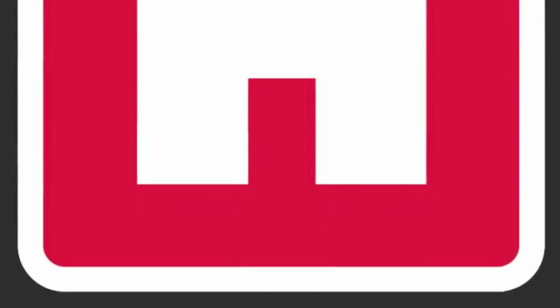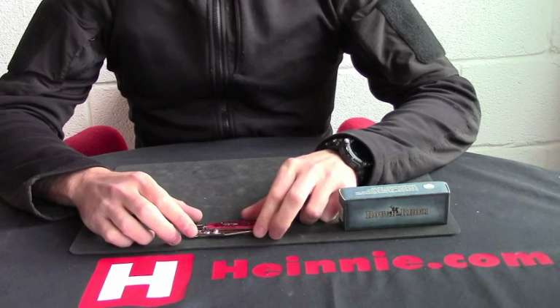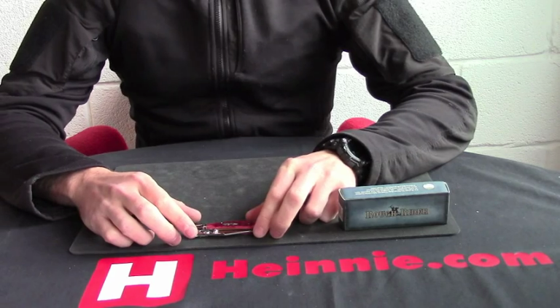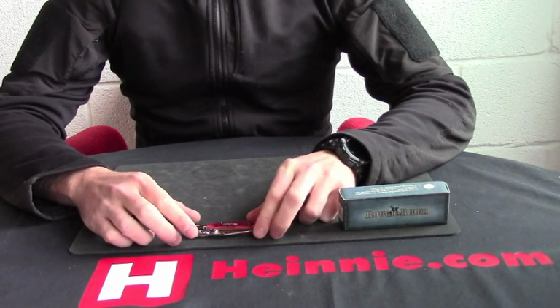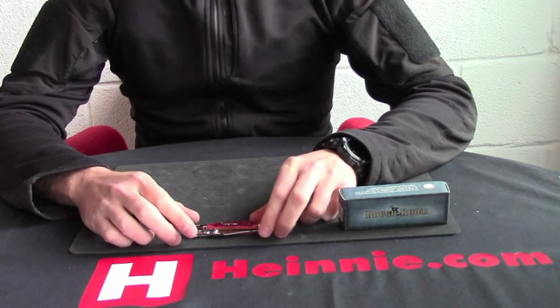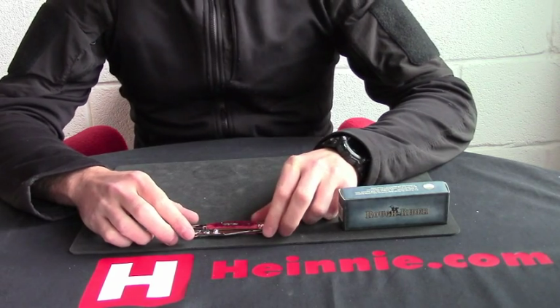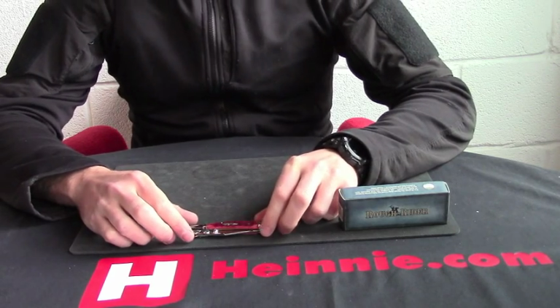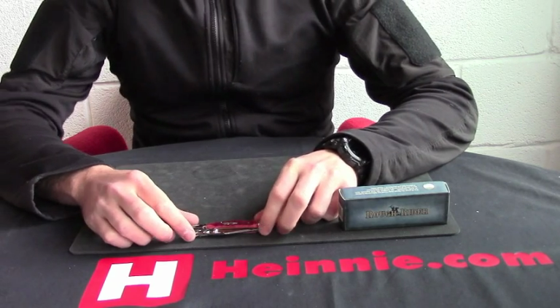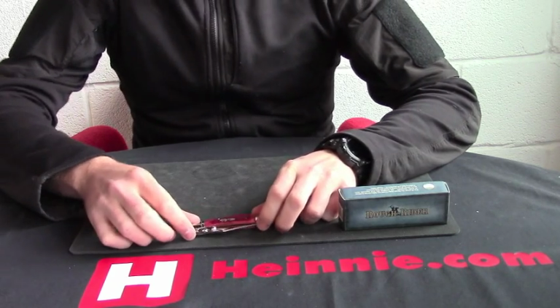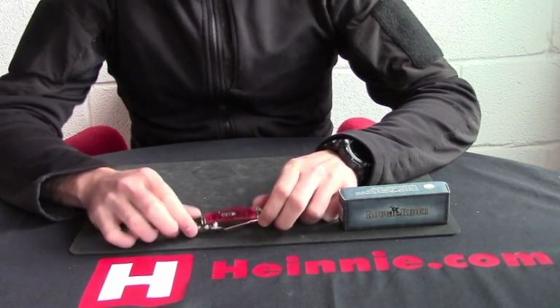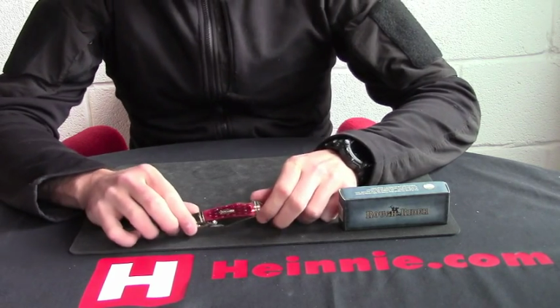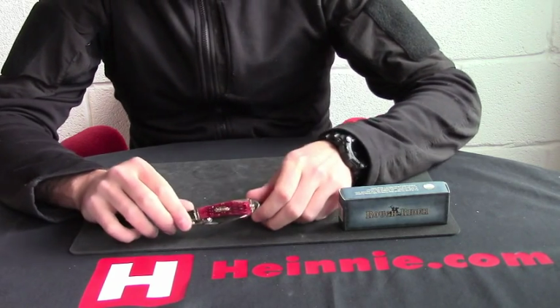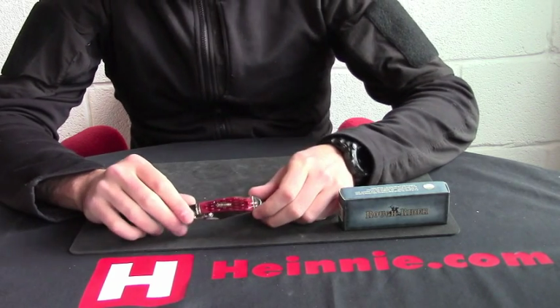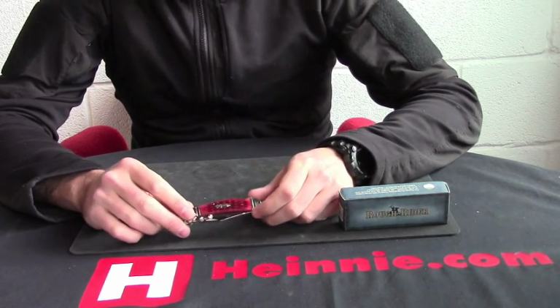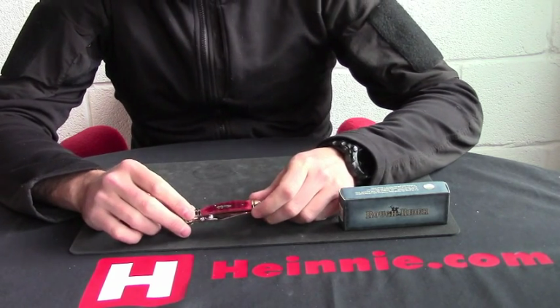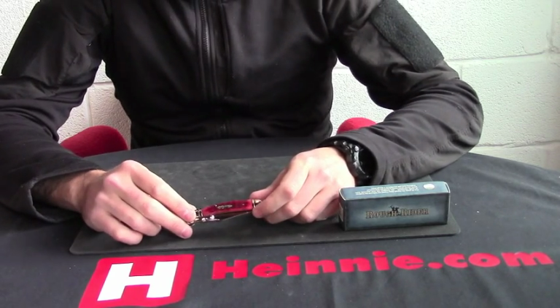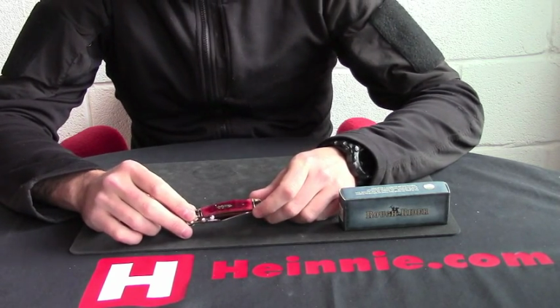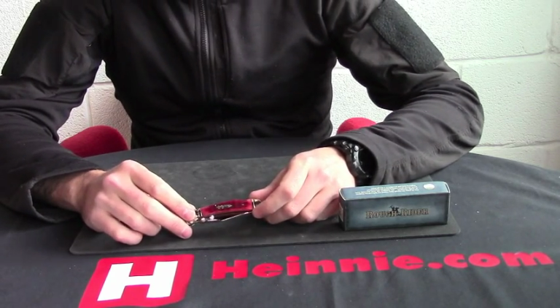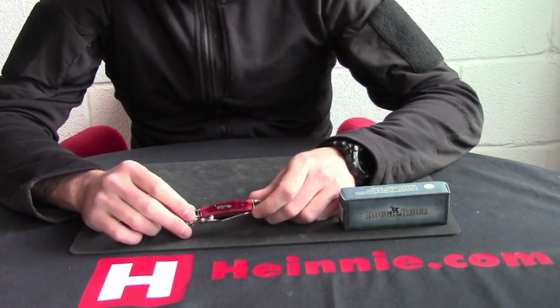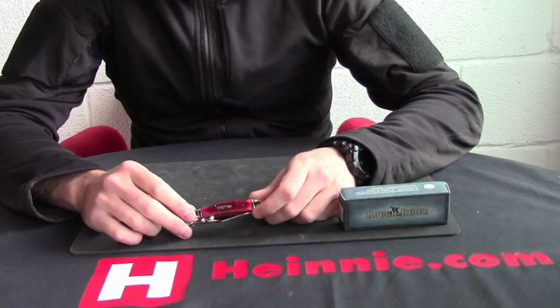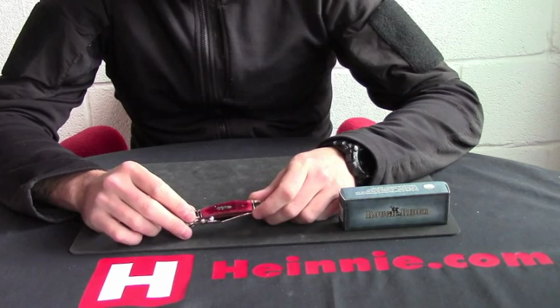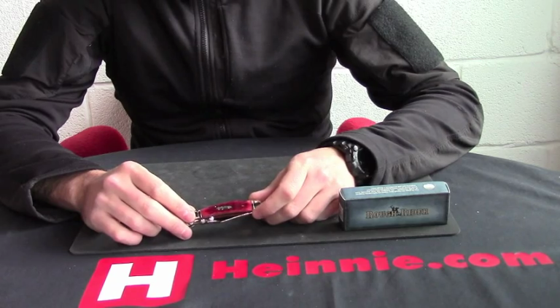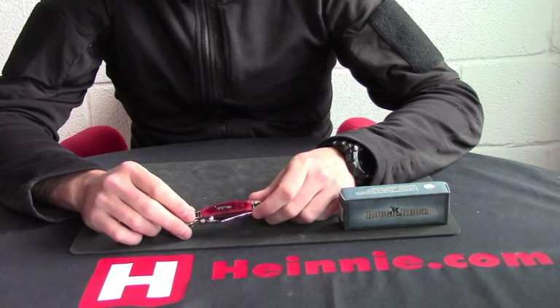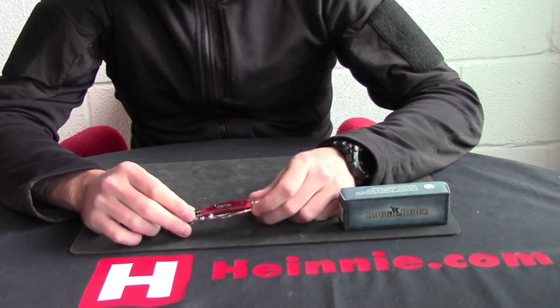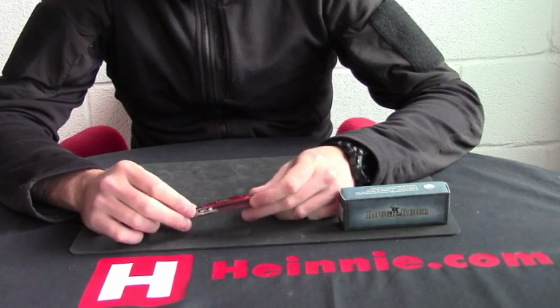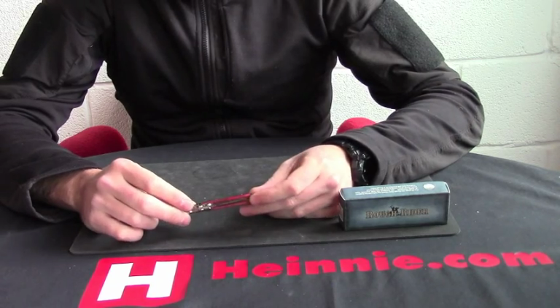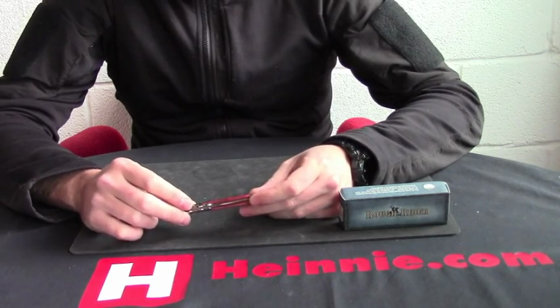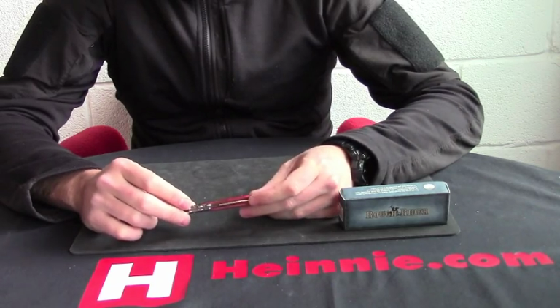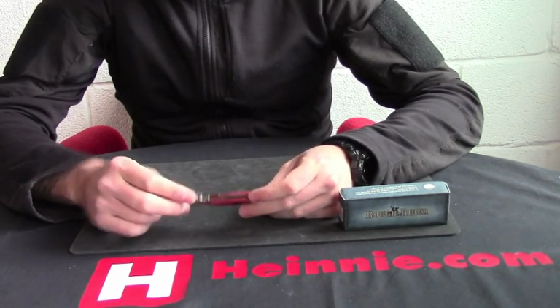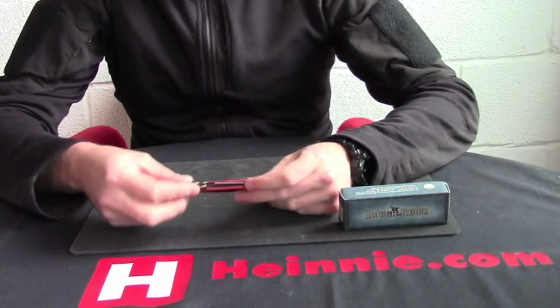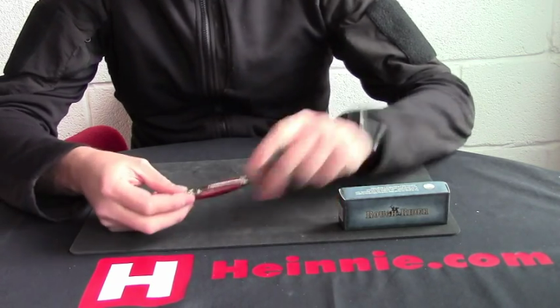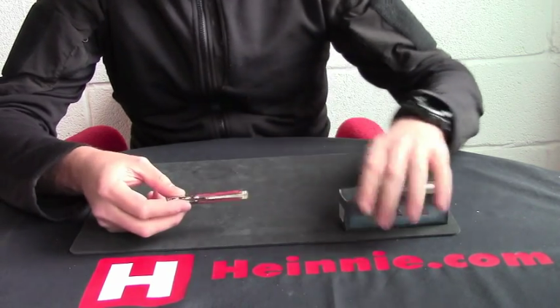Hello everyone, Kleine Haynes Show for Scale from RuffRider today — a small swing guard.